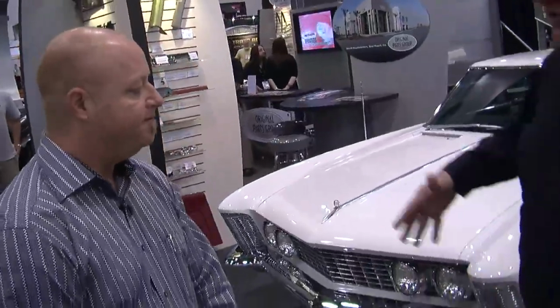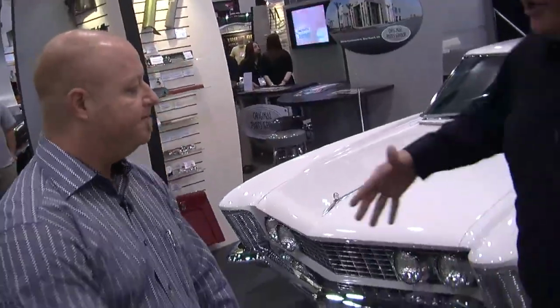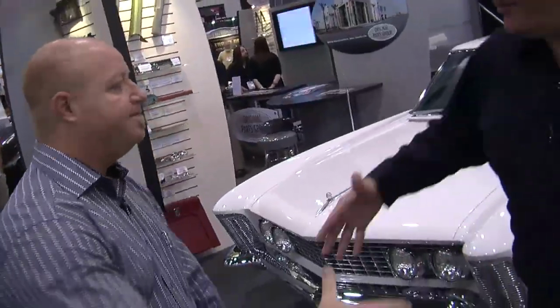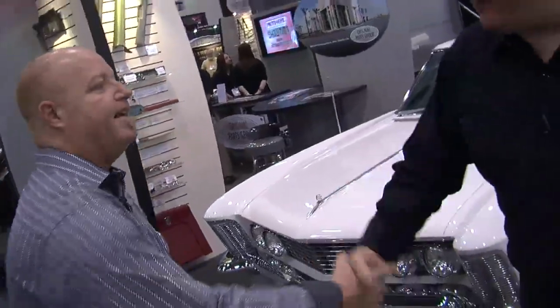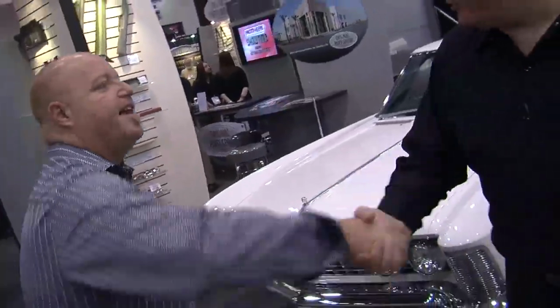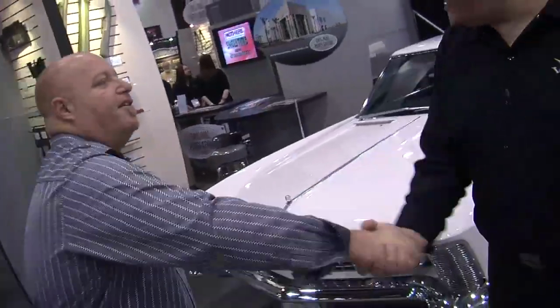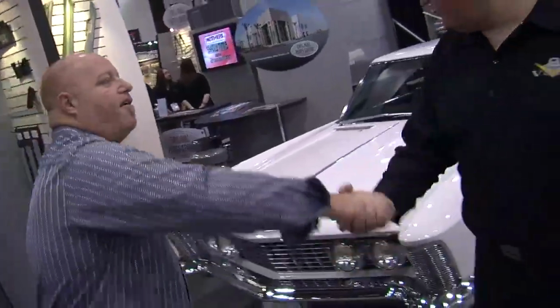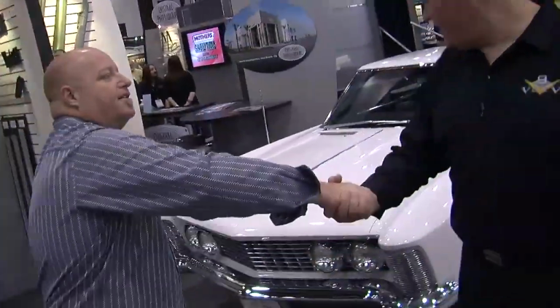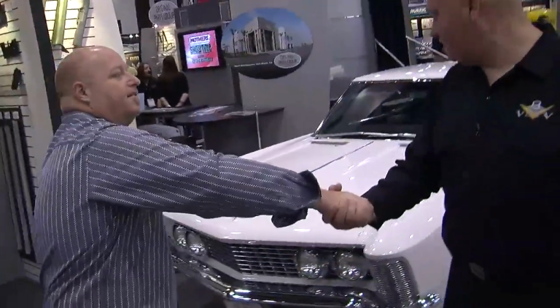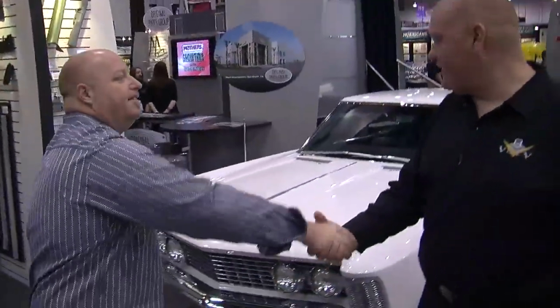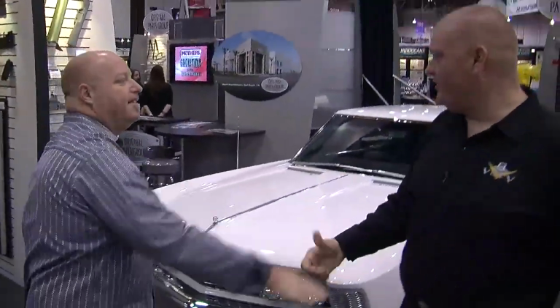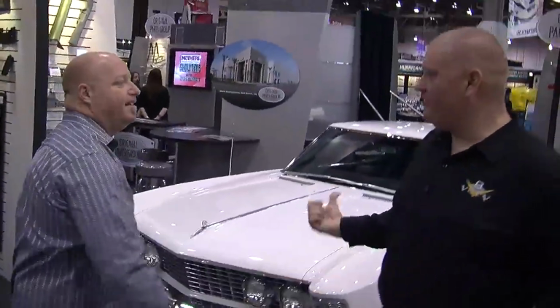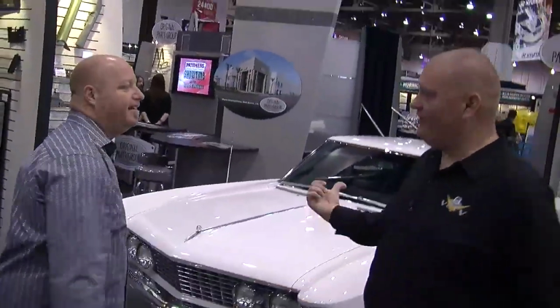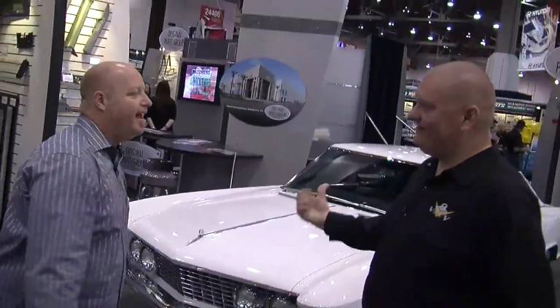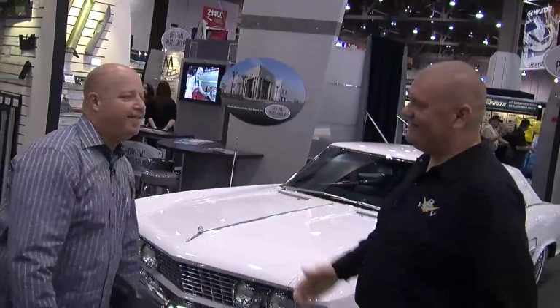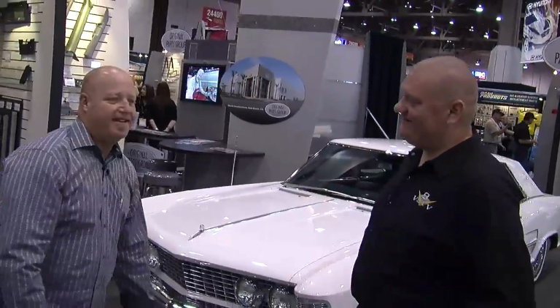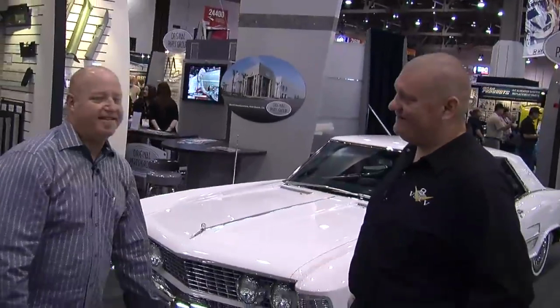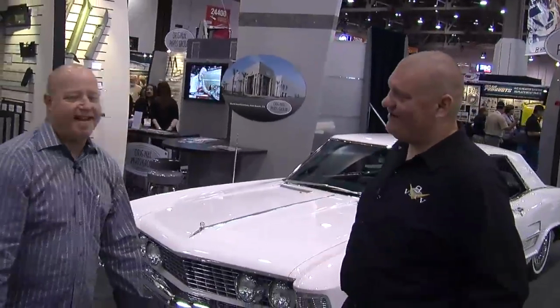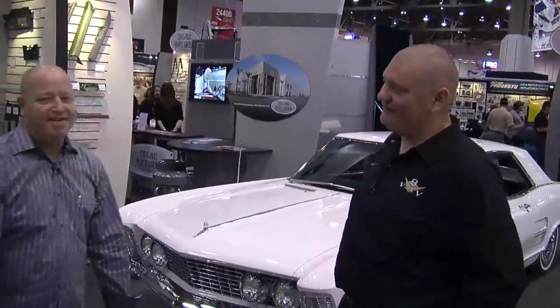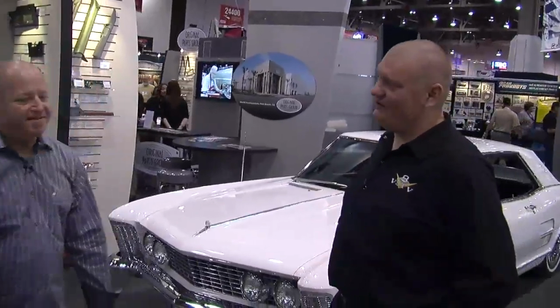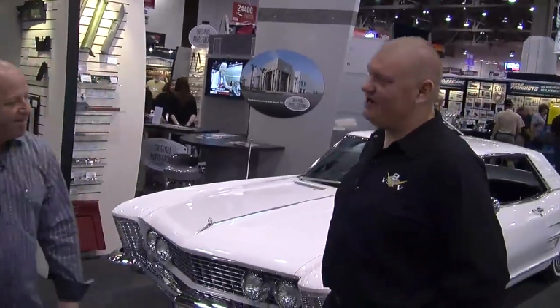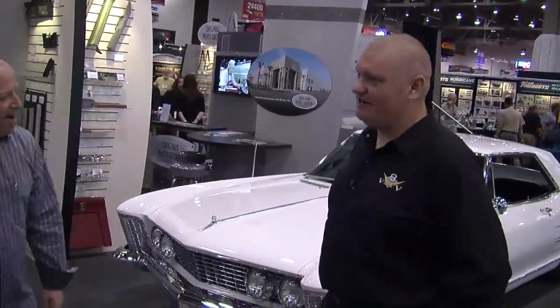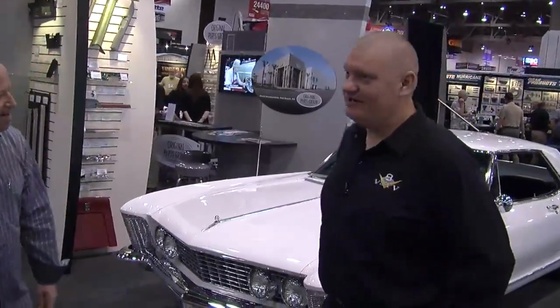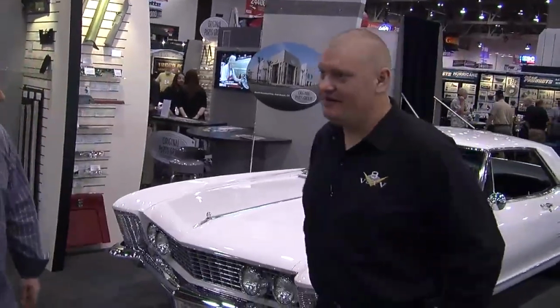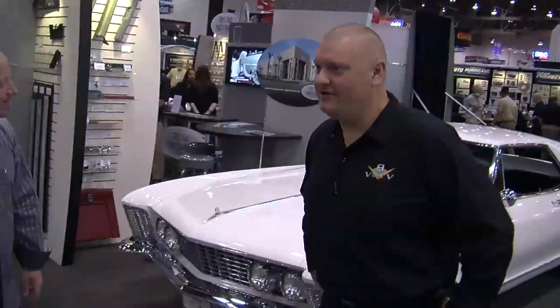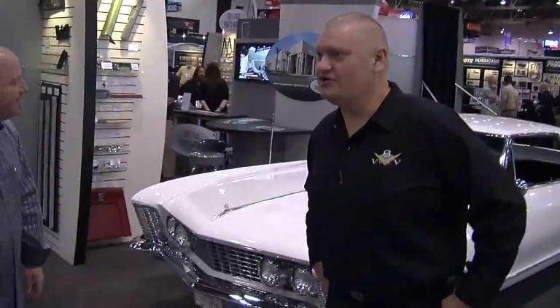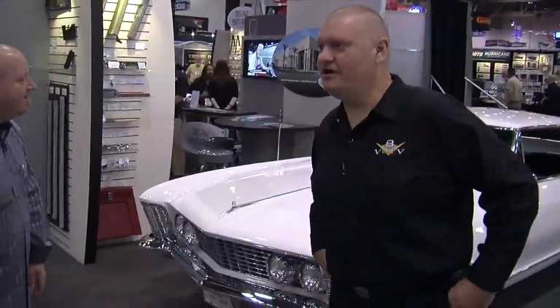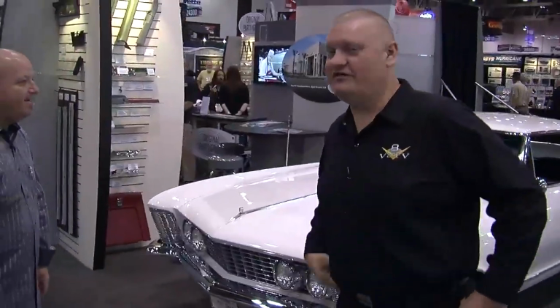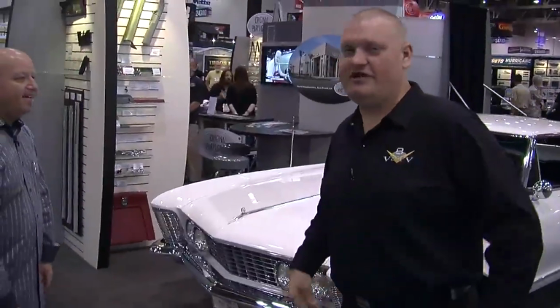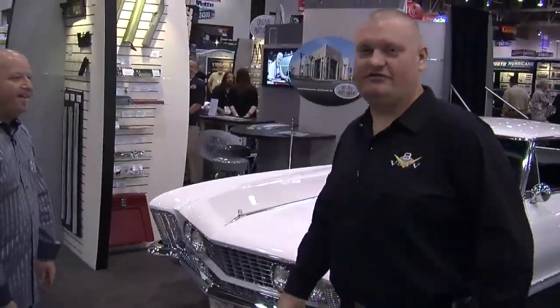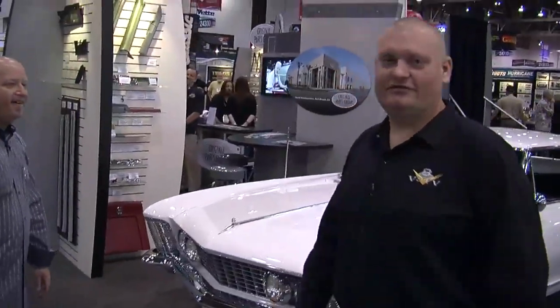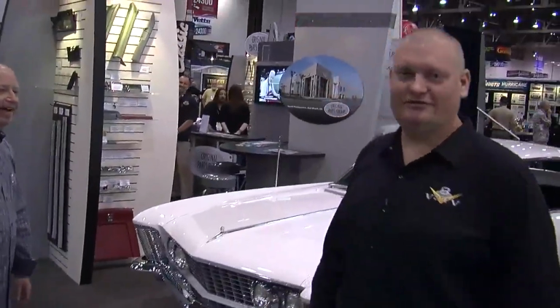Appreciate it, man. I'm glad you saved another one. Awesome car. I'm going to go try and get the keys.